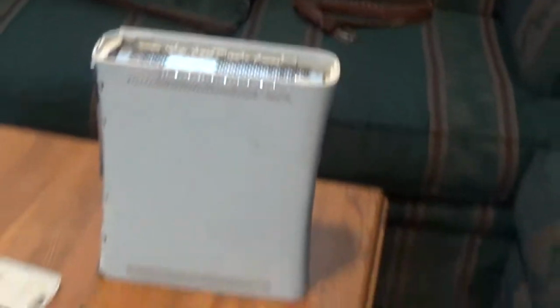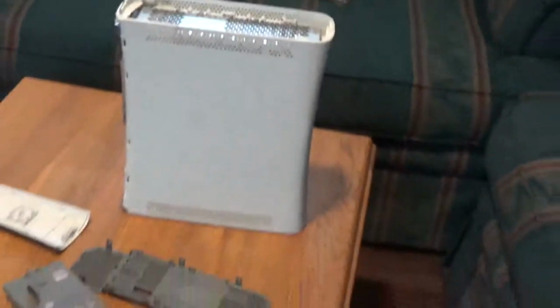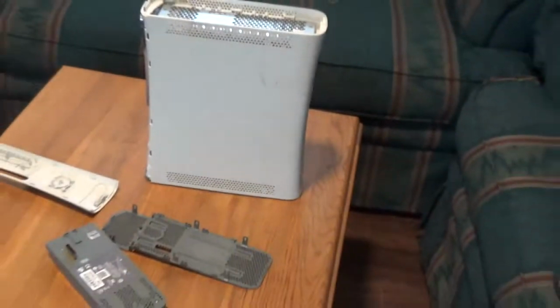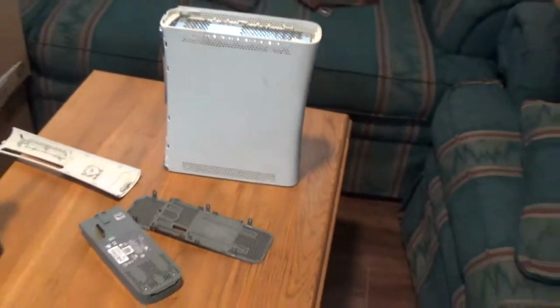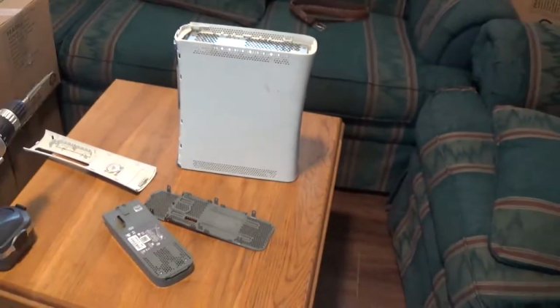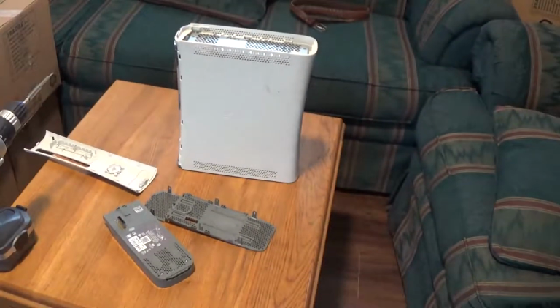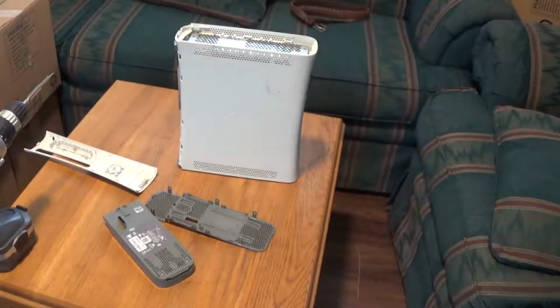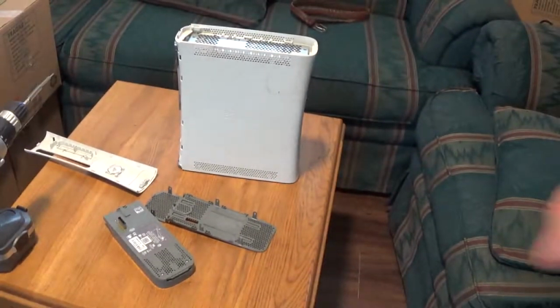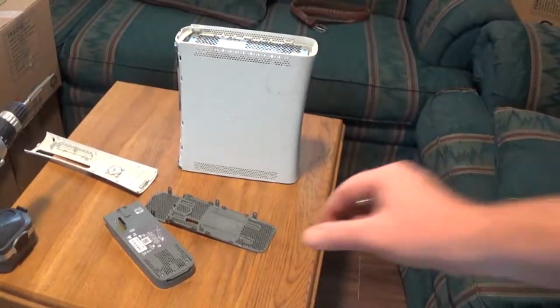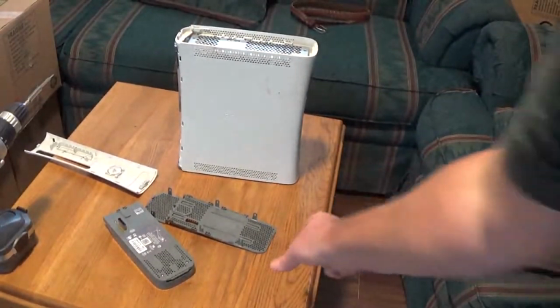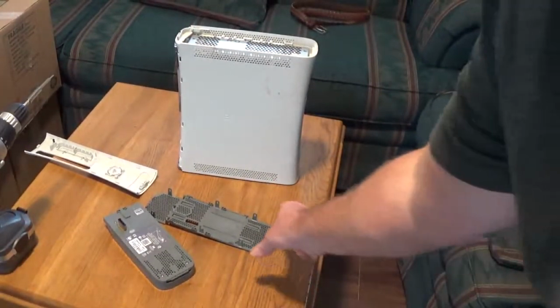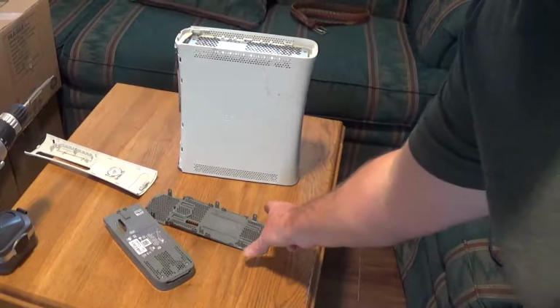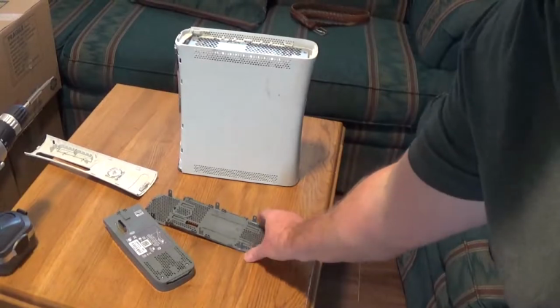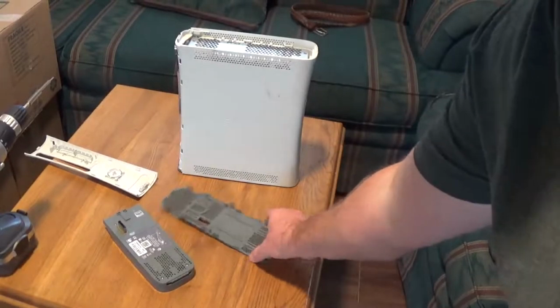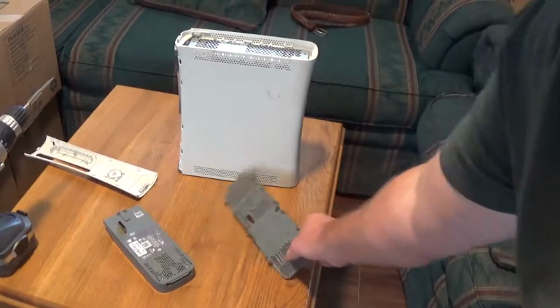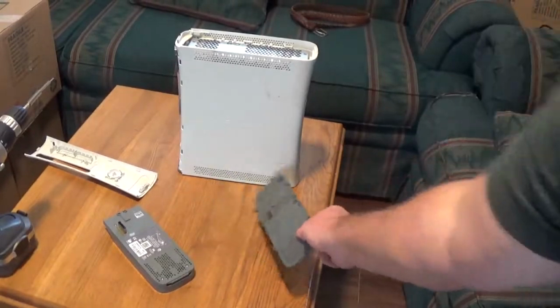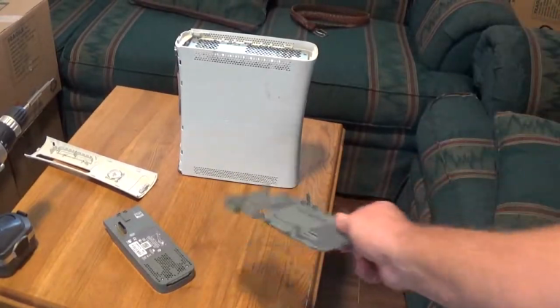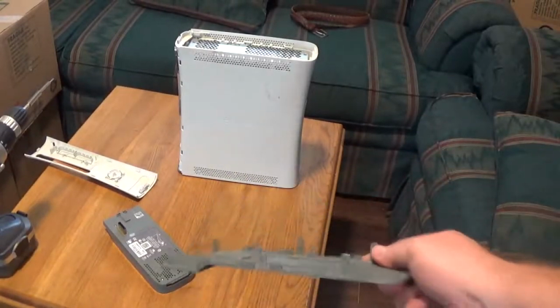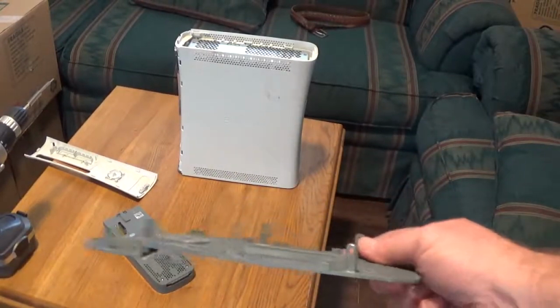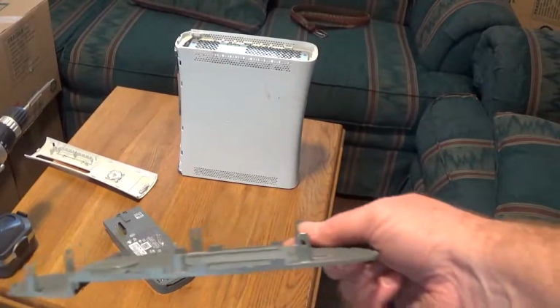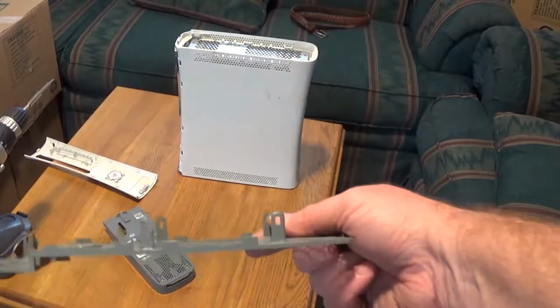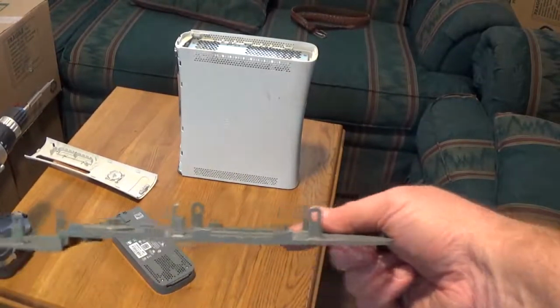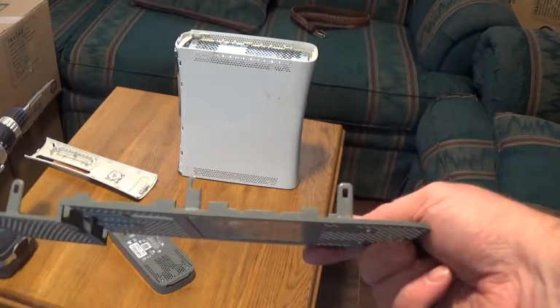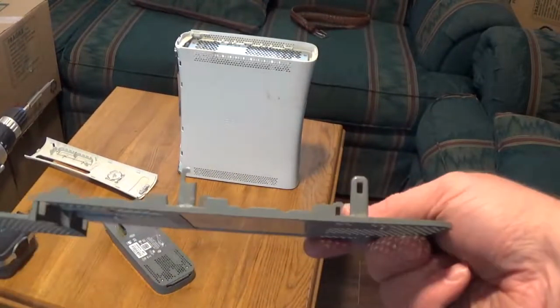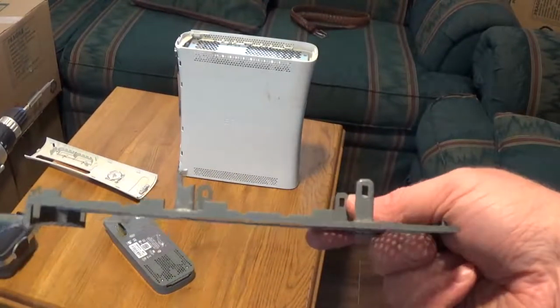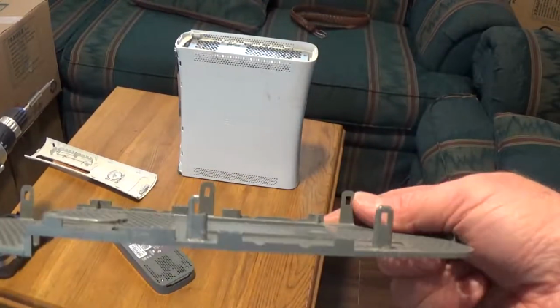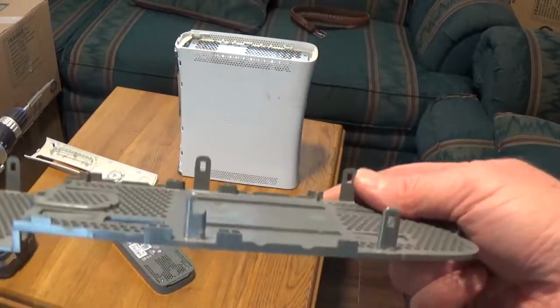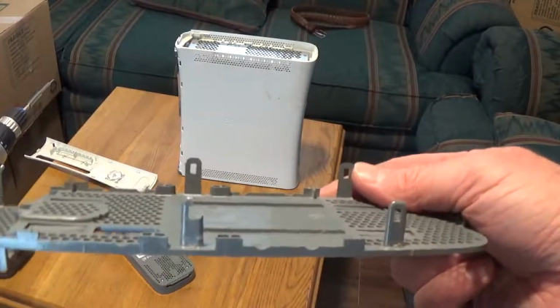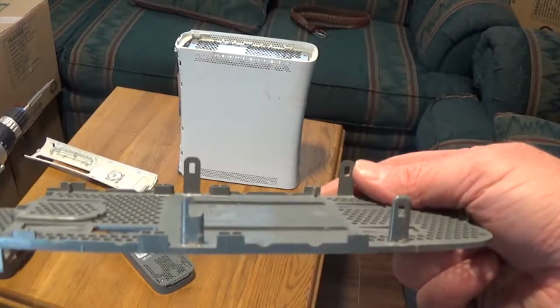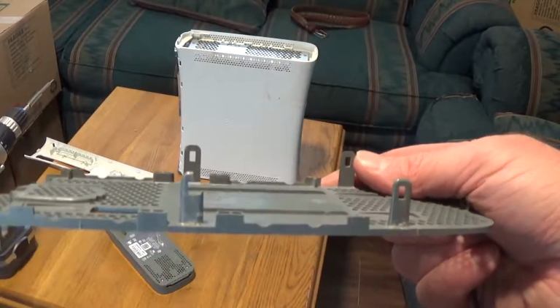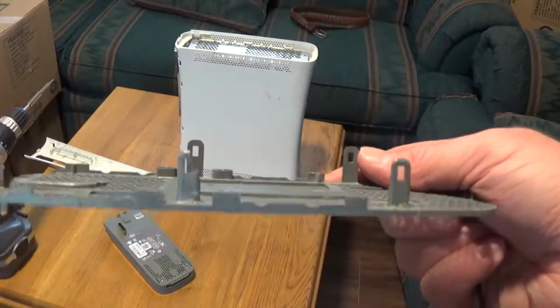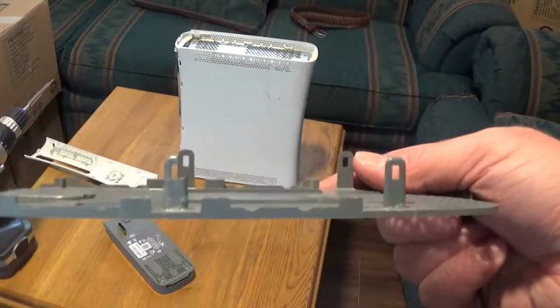As you can see, all these things have got these little clip deals.